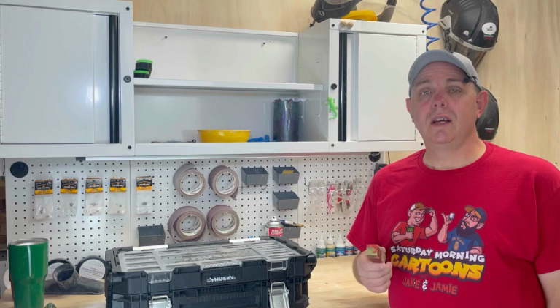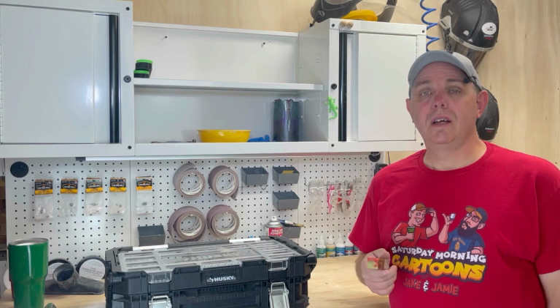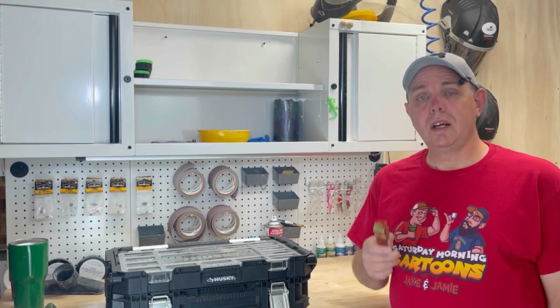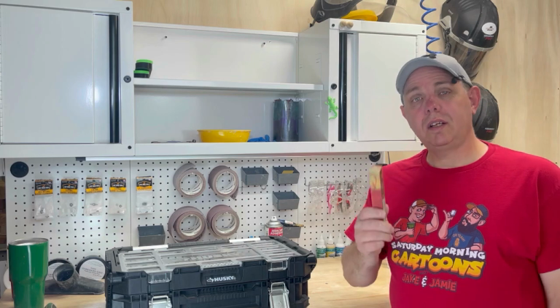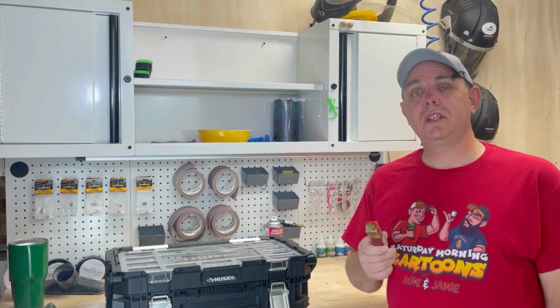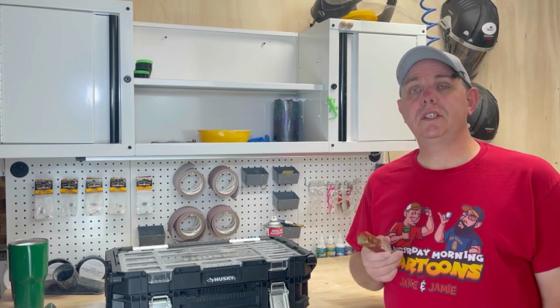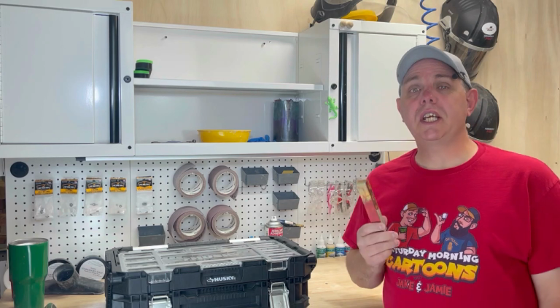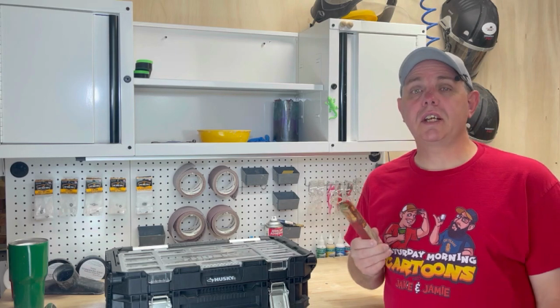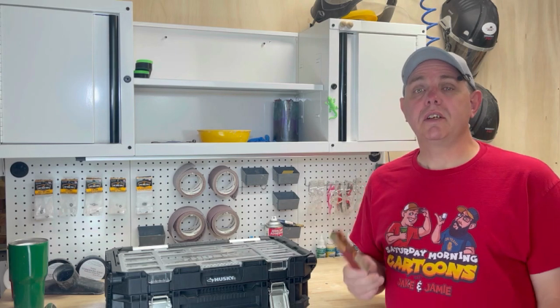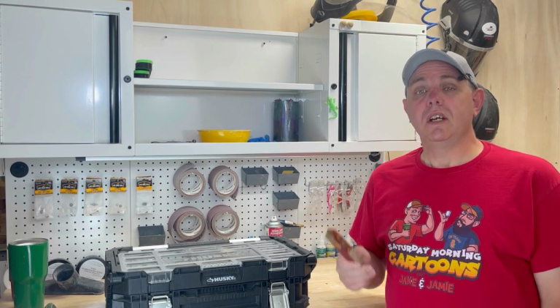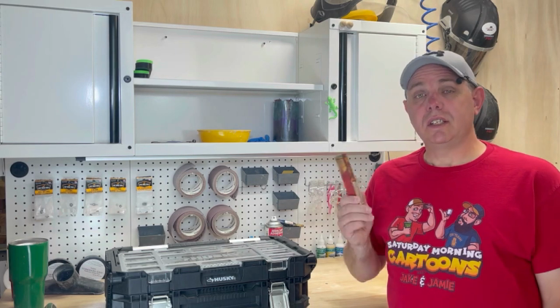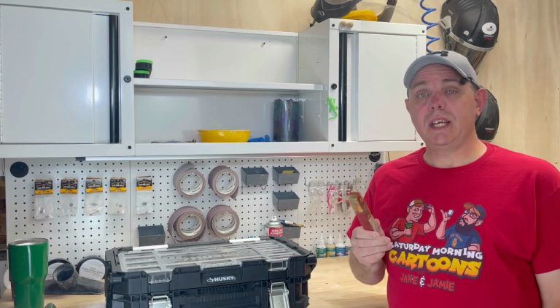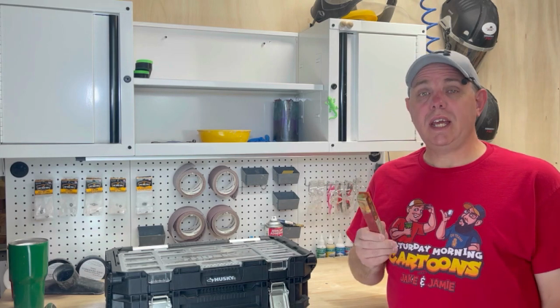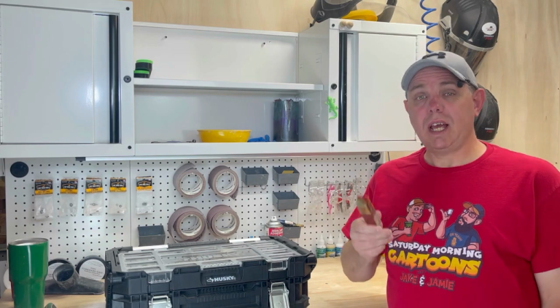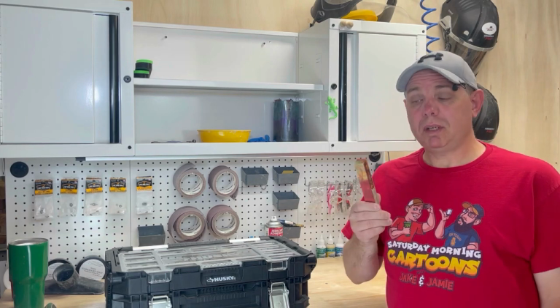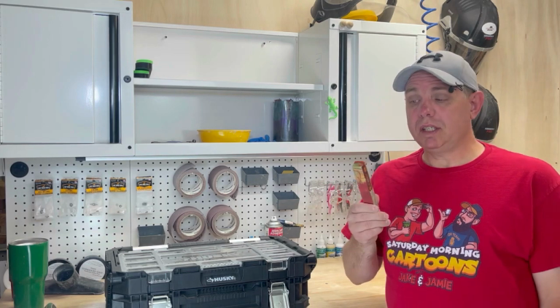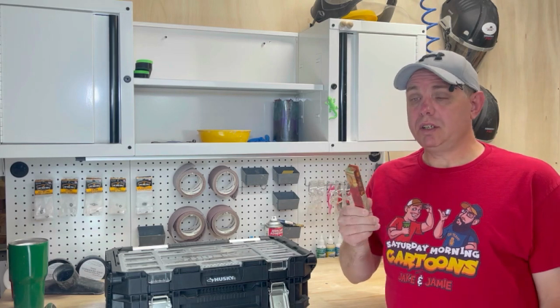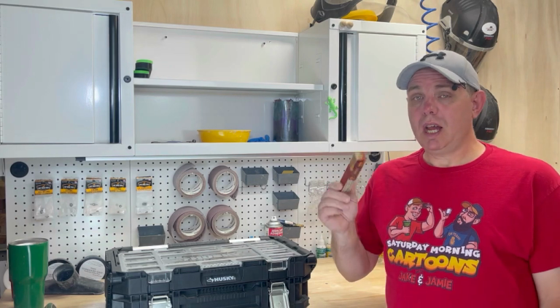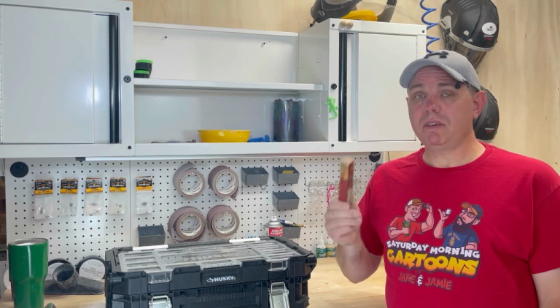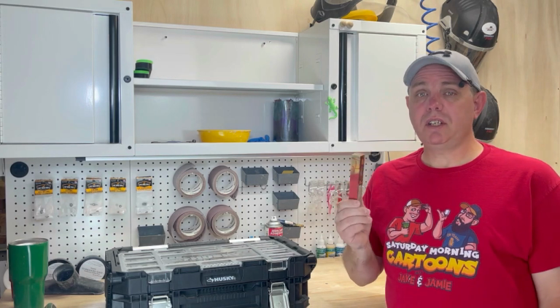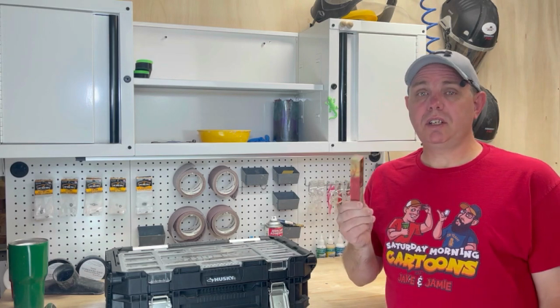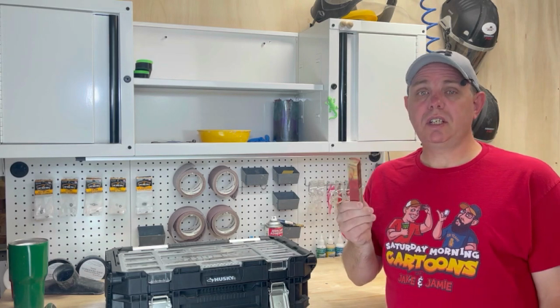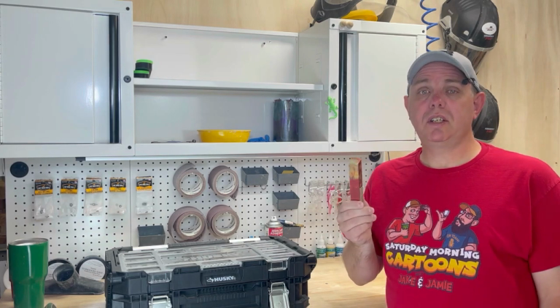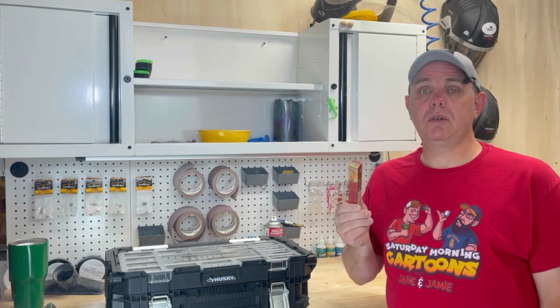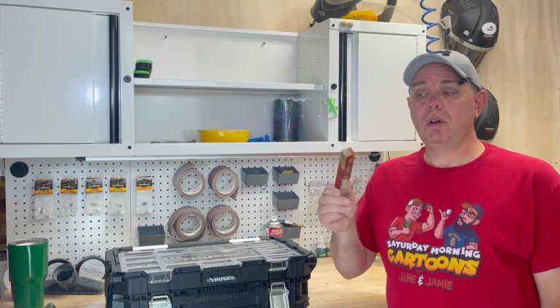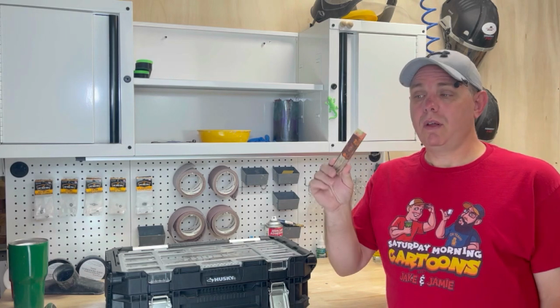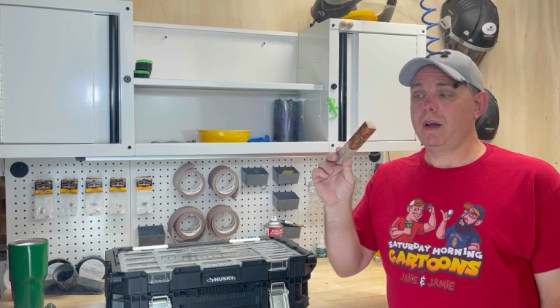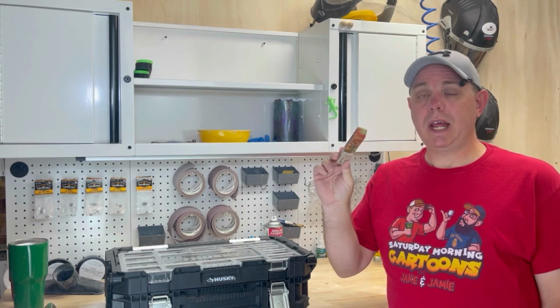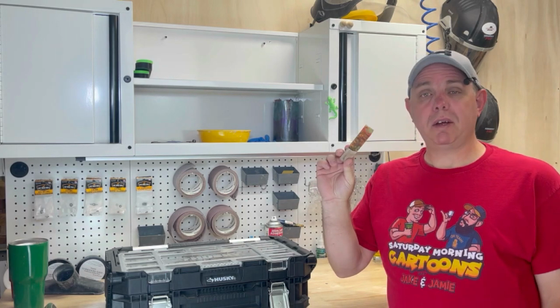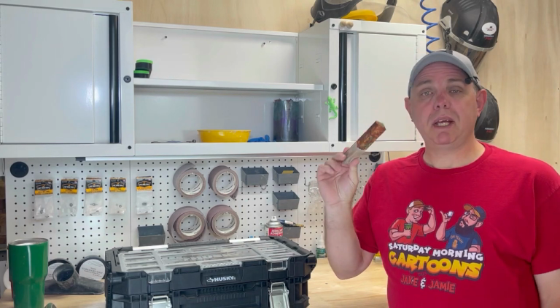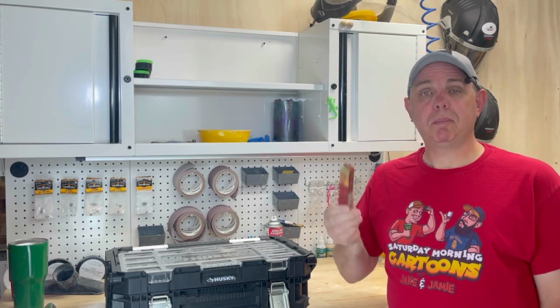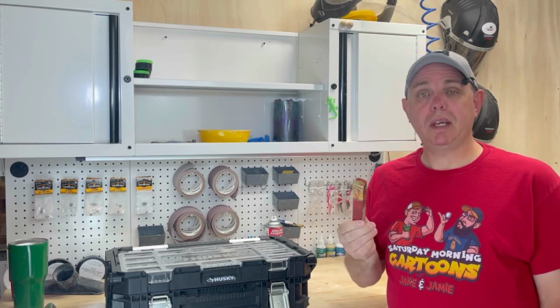Hello there, Jake here. Today I'm going to tell you everything you need to know on how to make a pen.